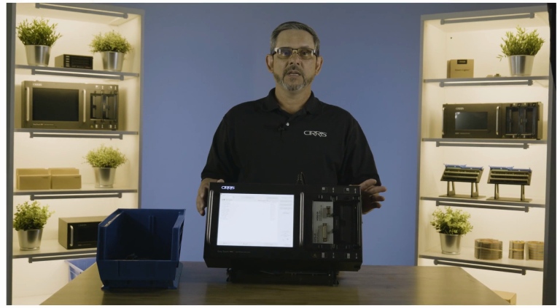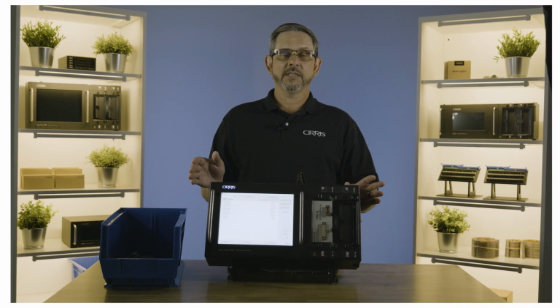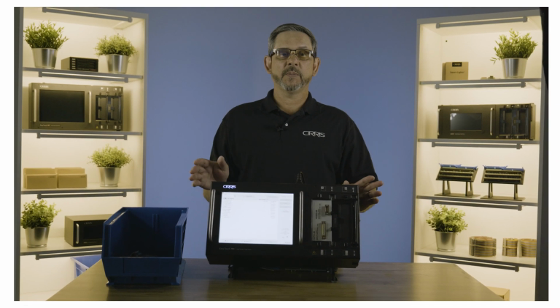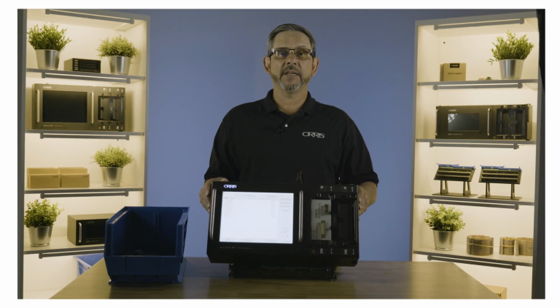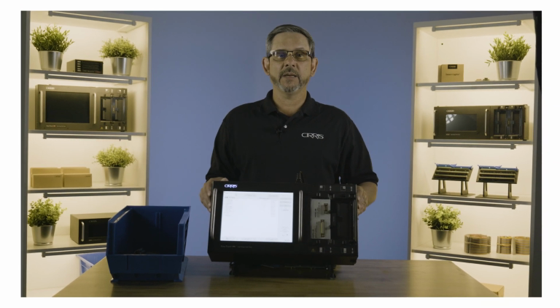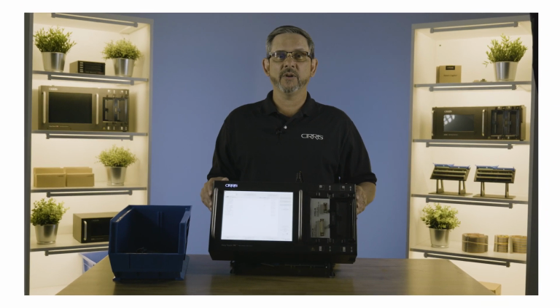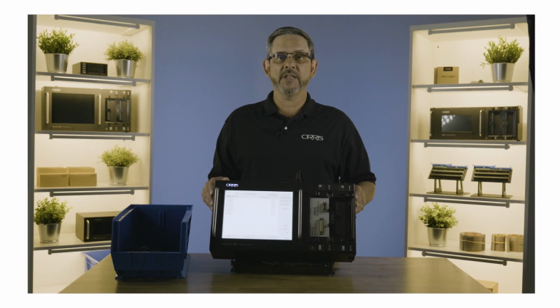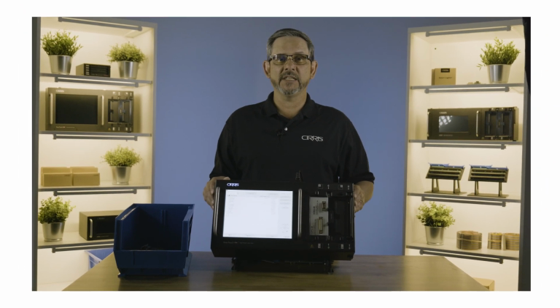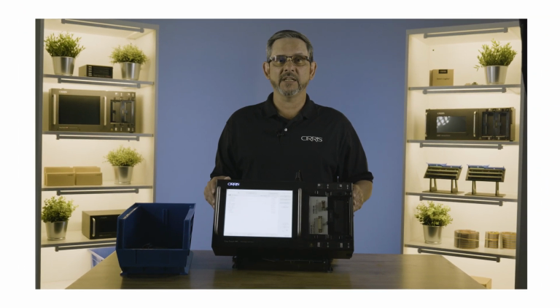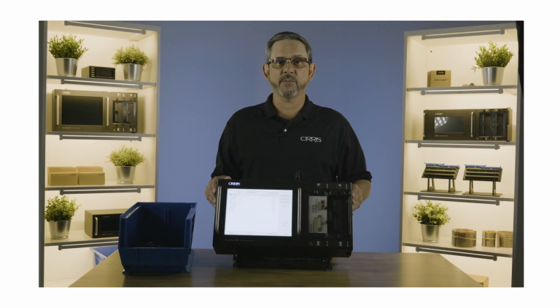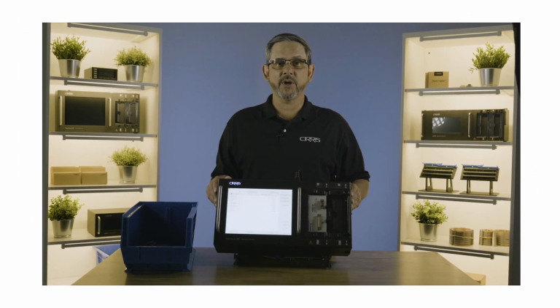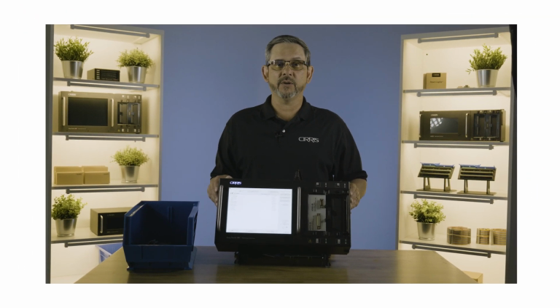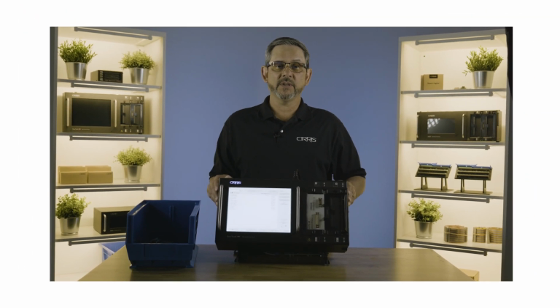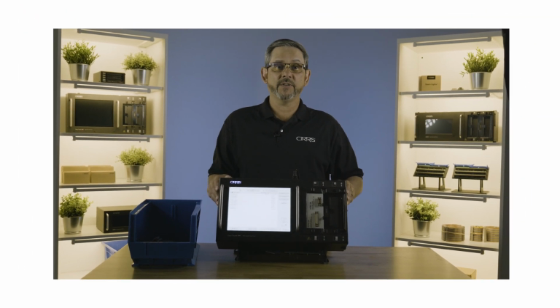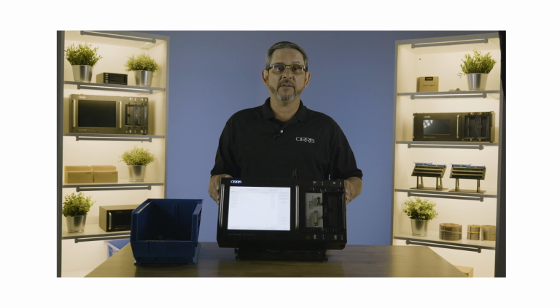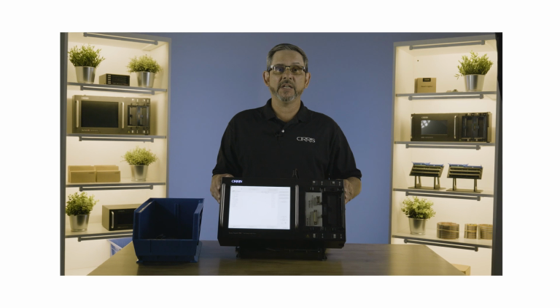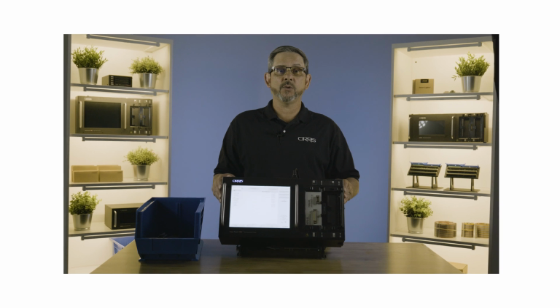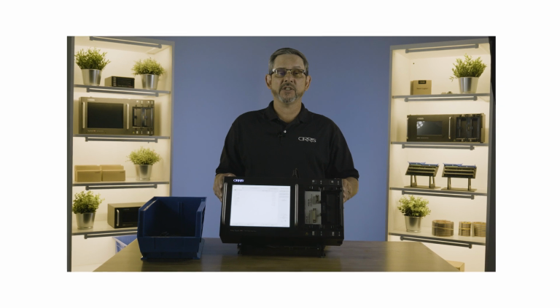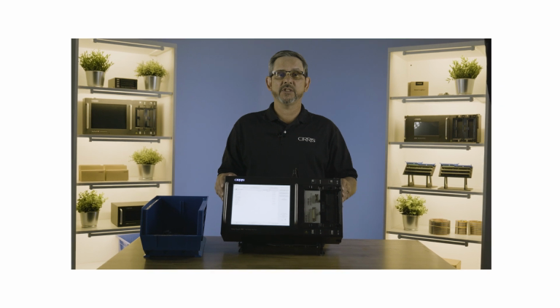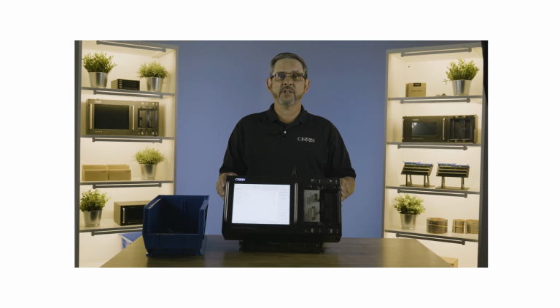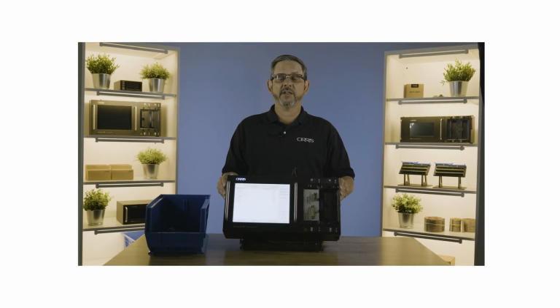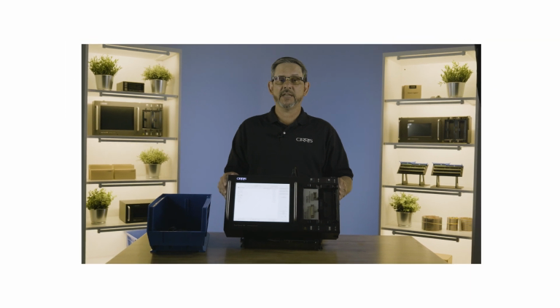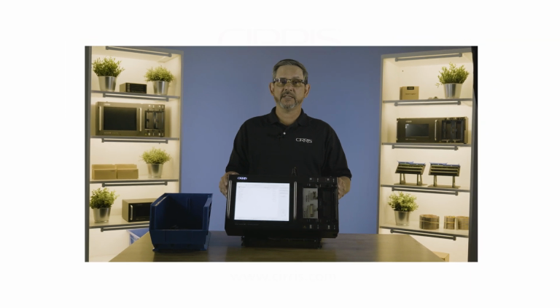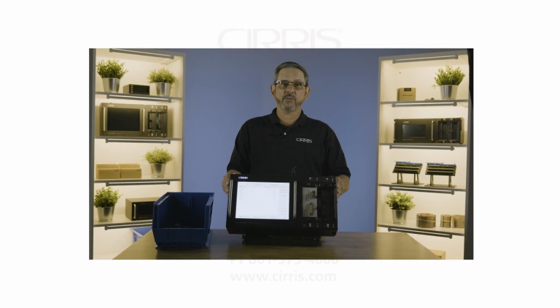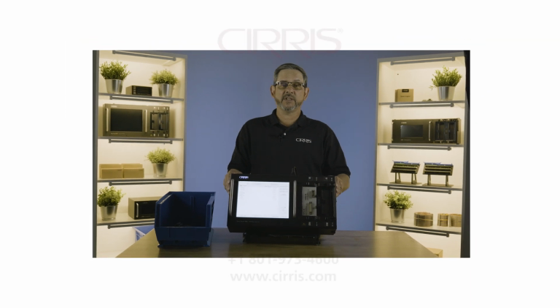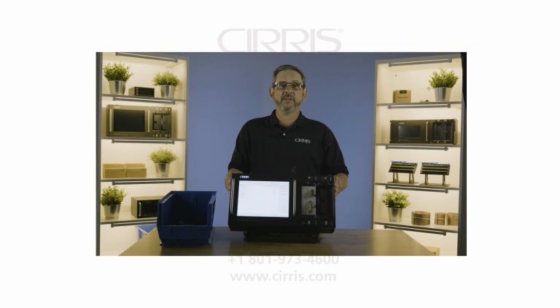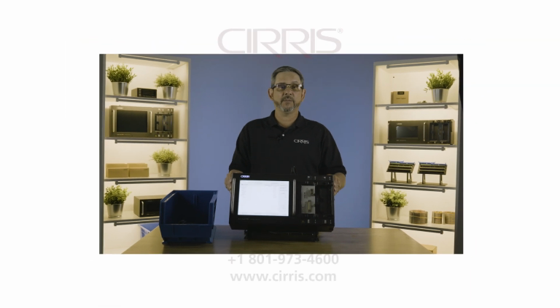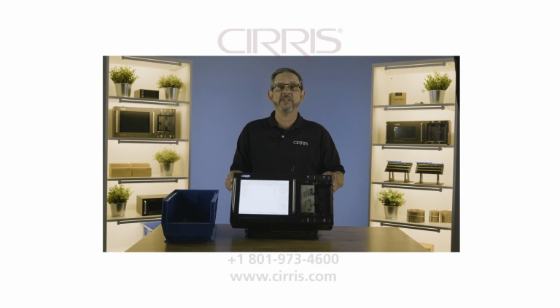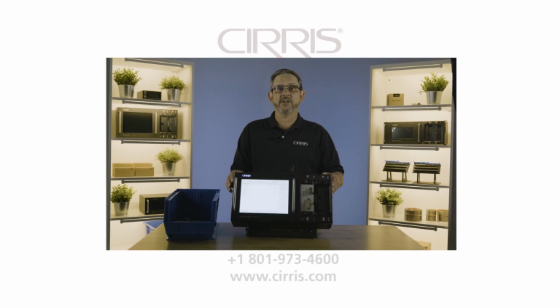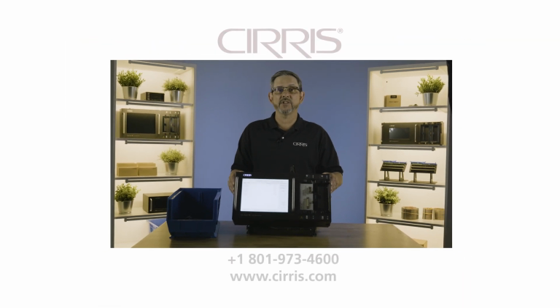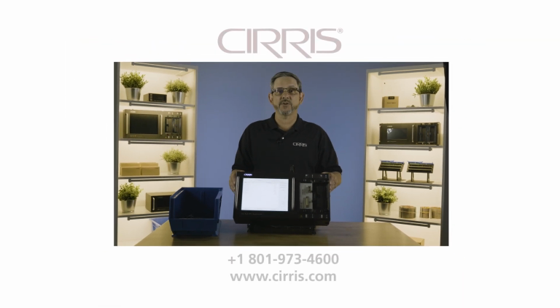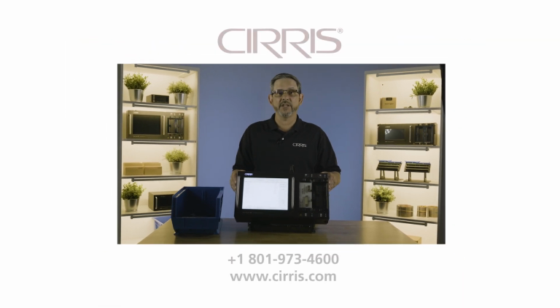This has been a demo of the EasyTouch Pro. If you have any questions, contact us with the information on the screen.